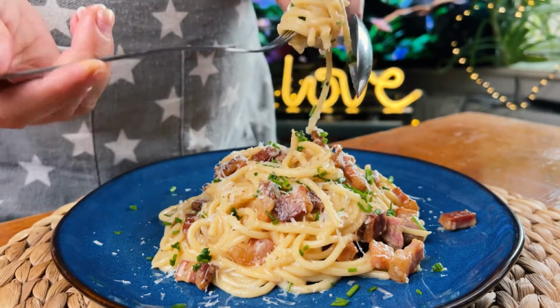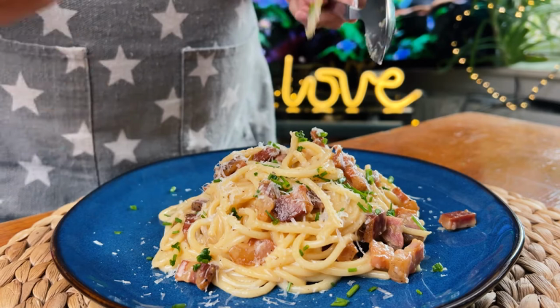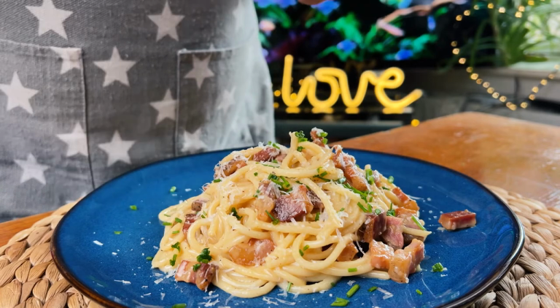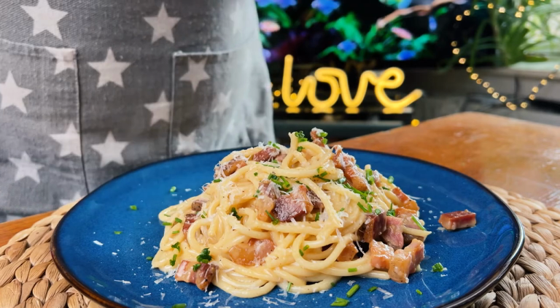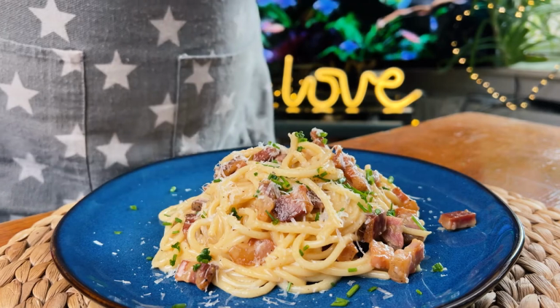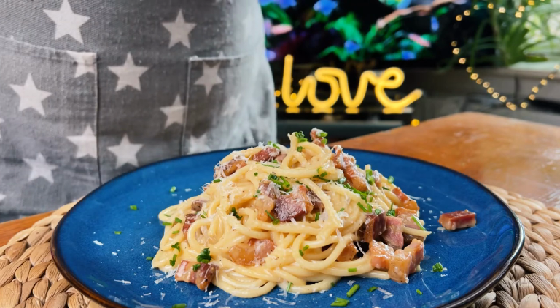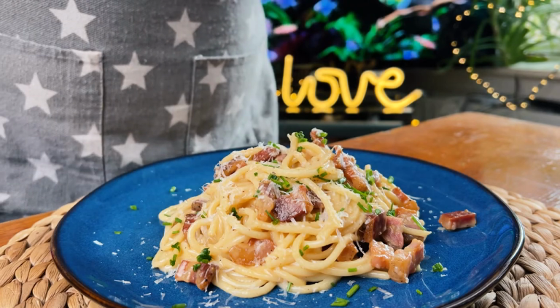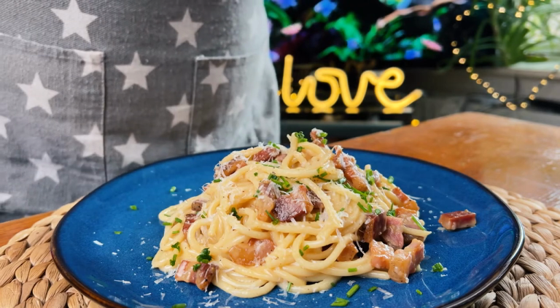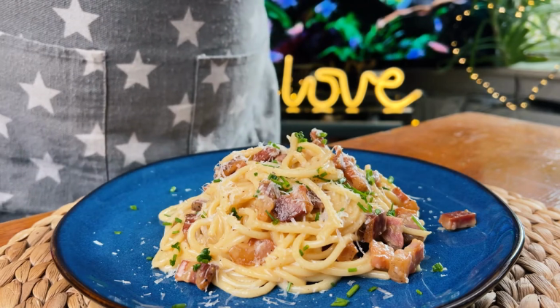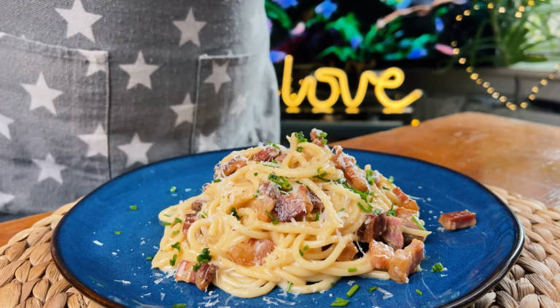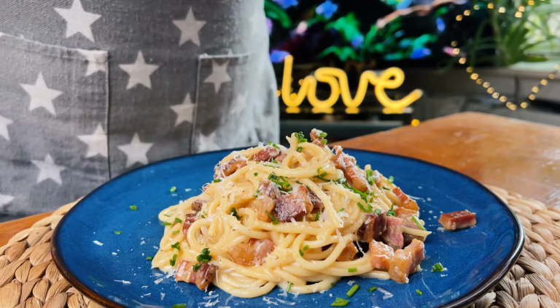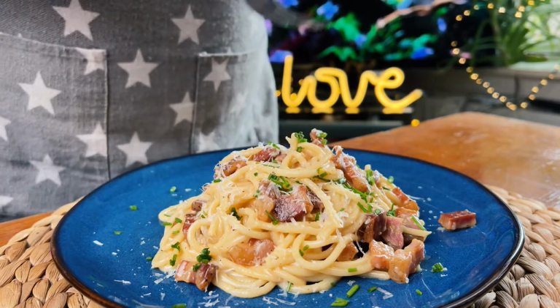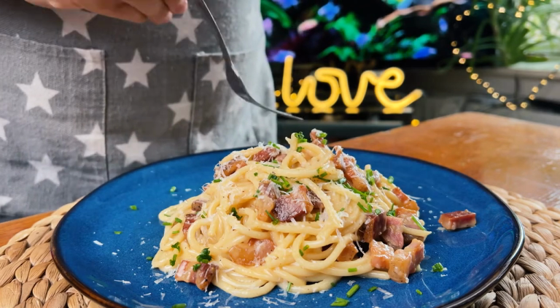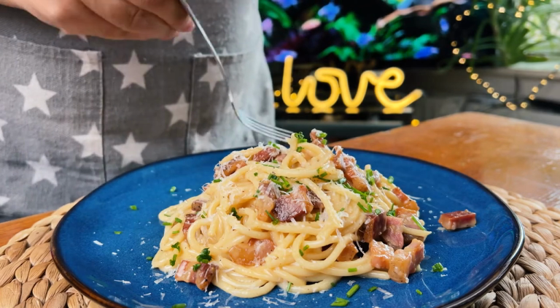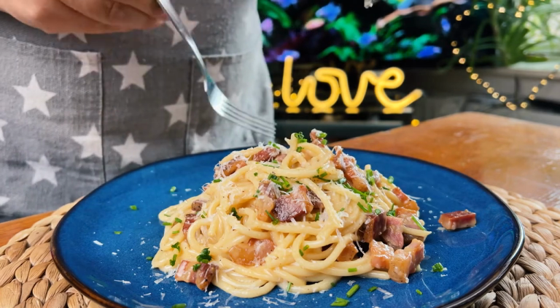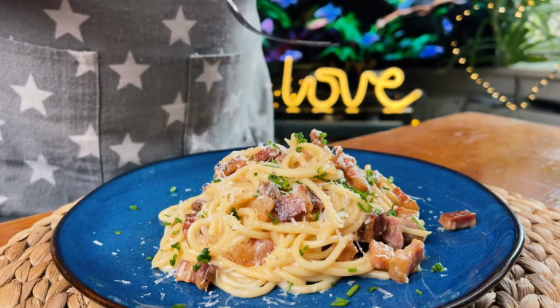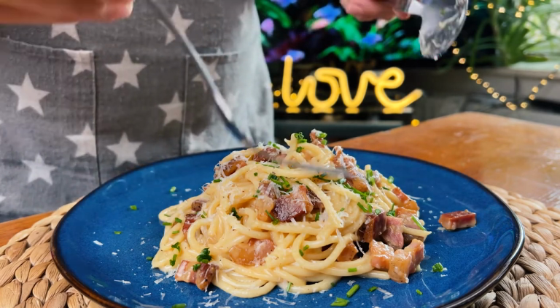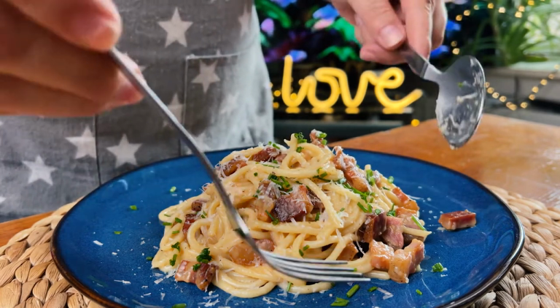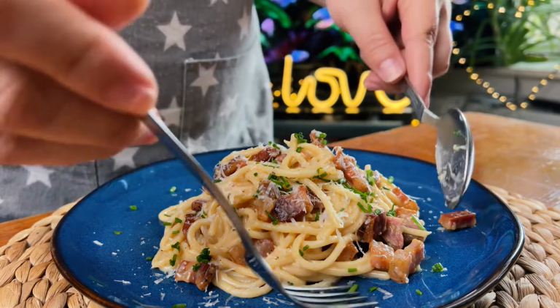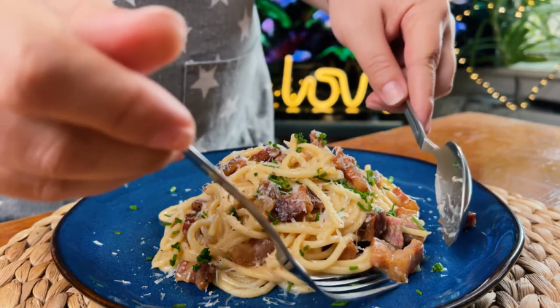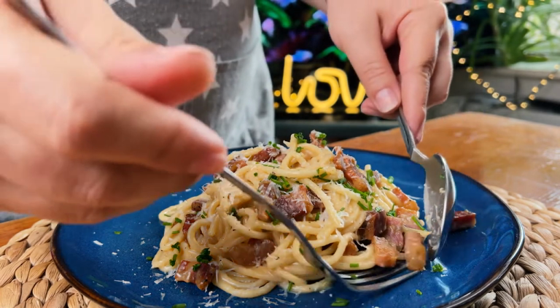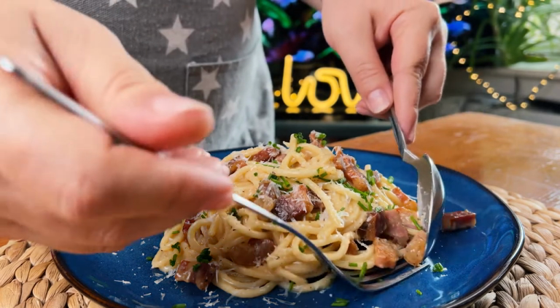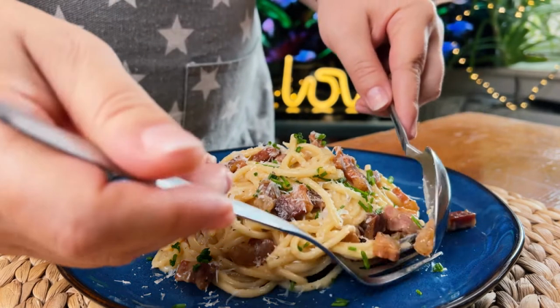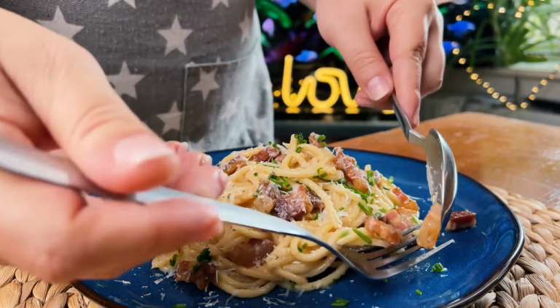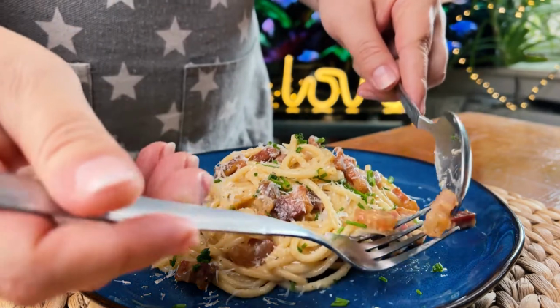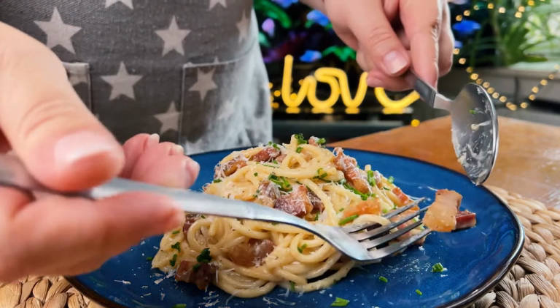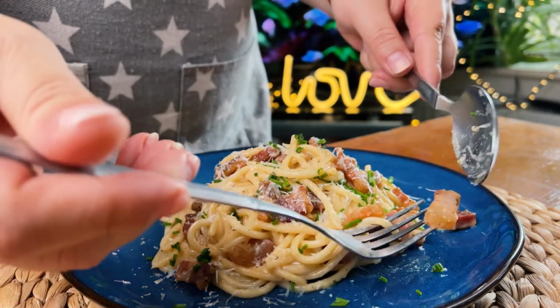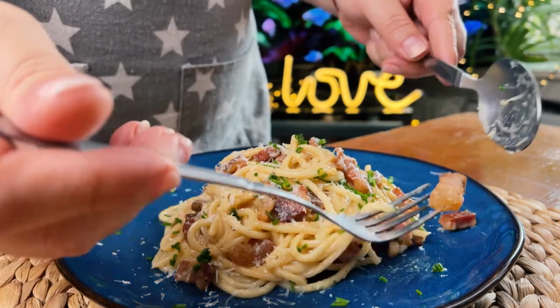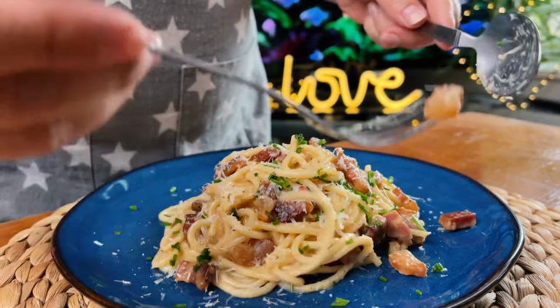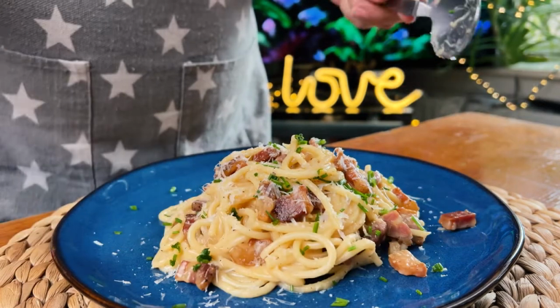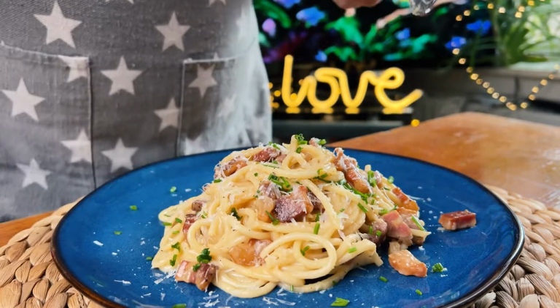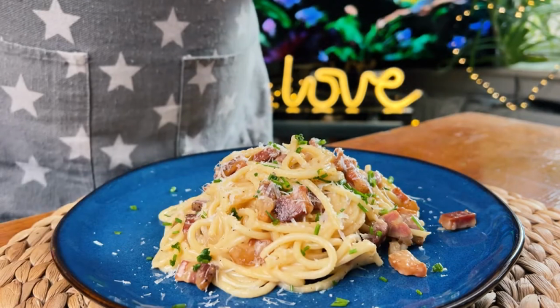I have one thing to say — Mamma mia! One of my favorite spaghetti recipes!